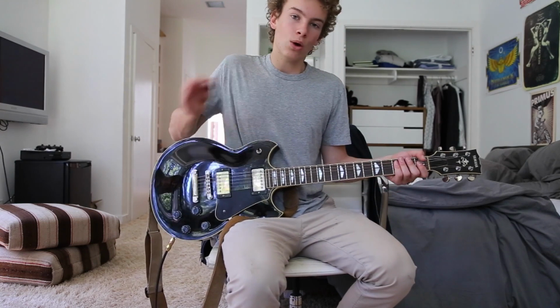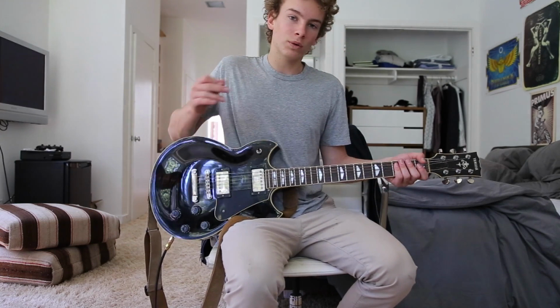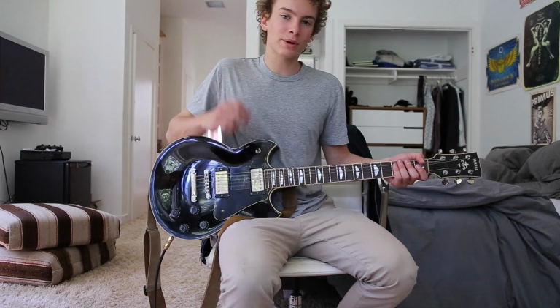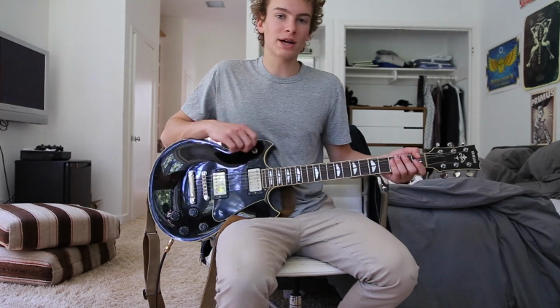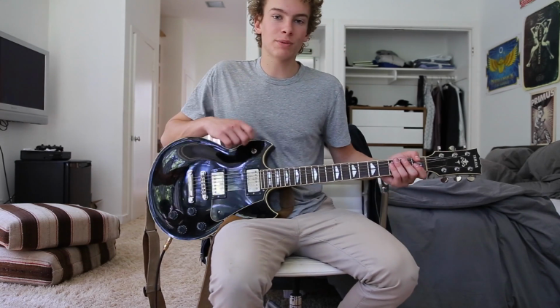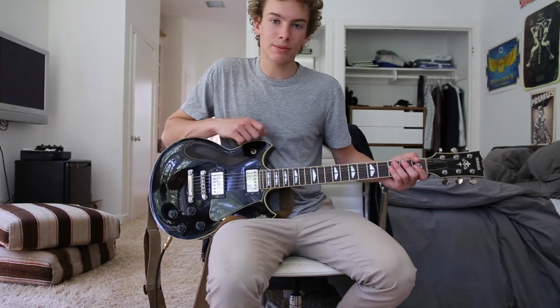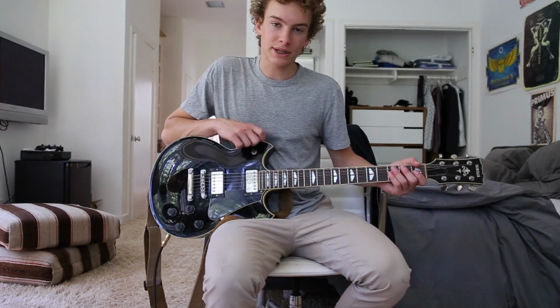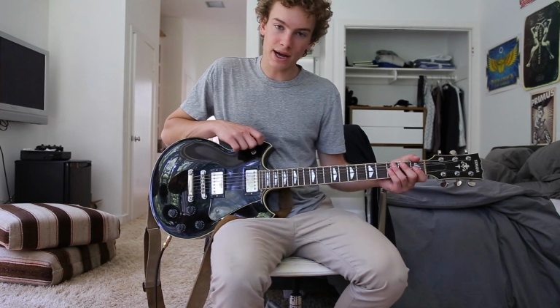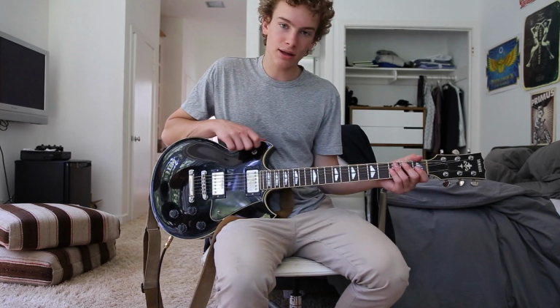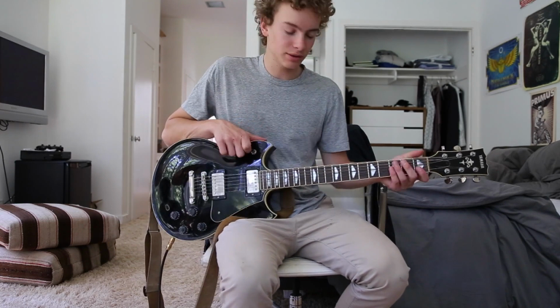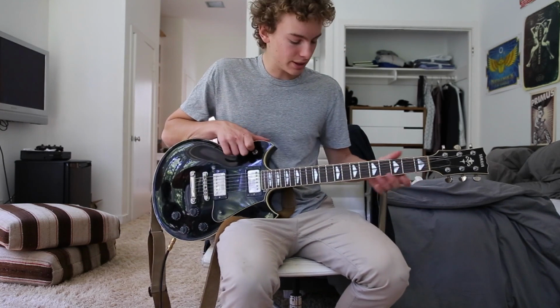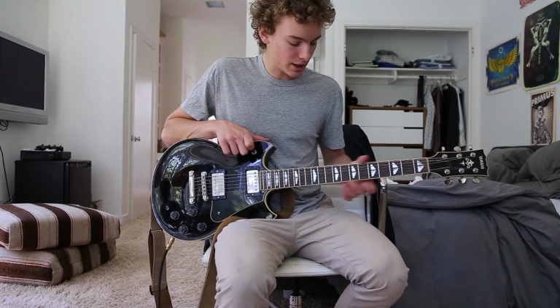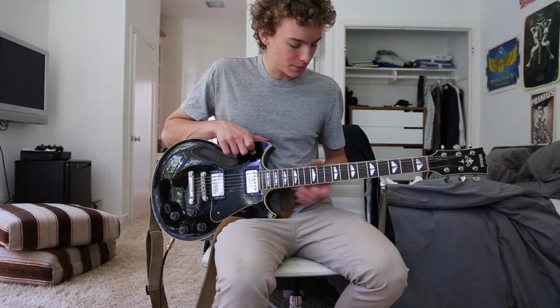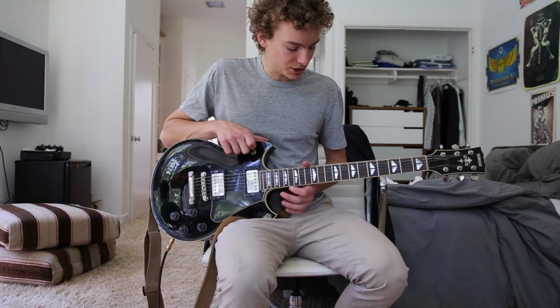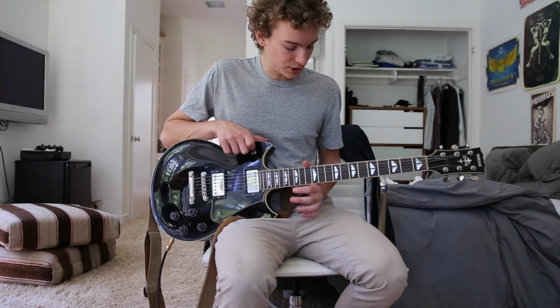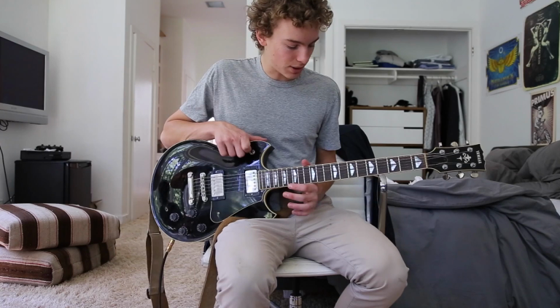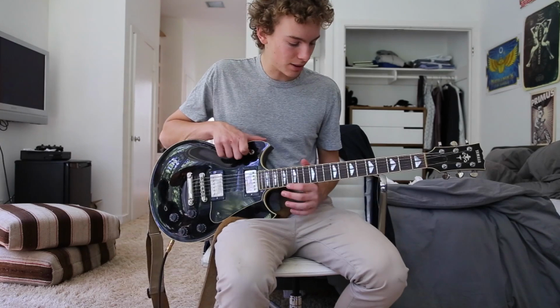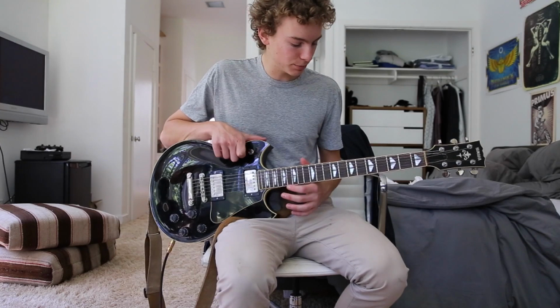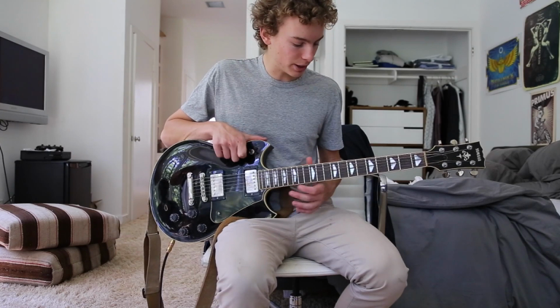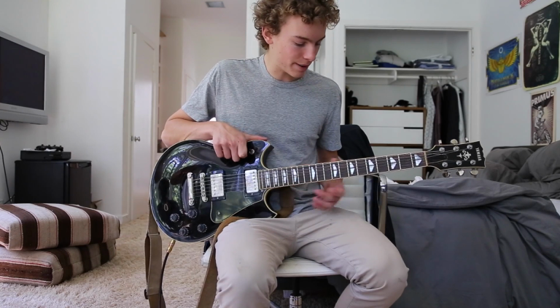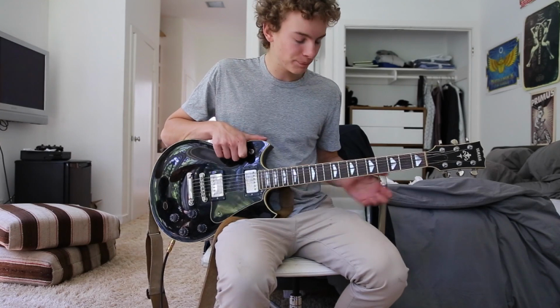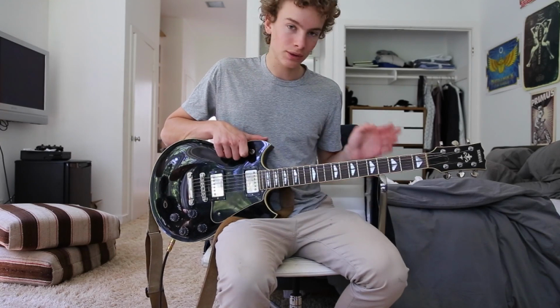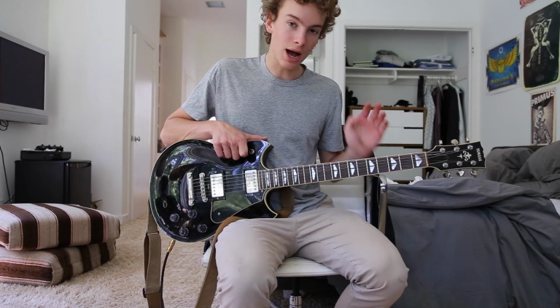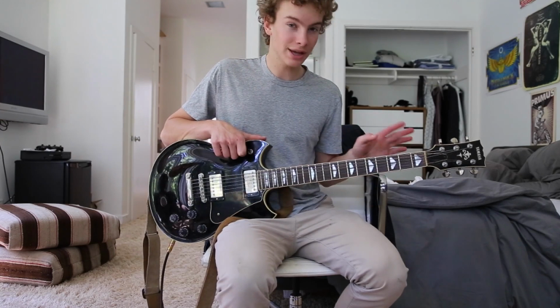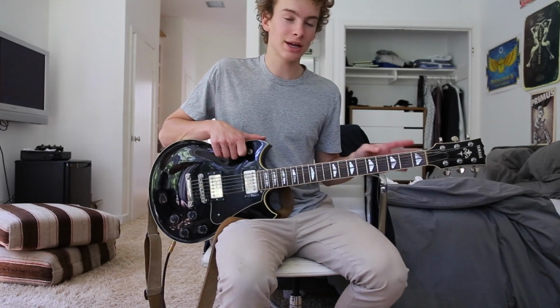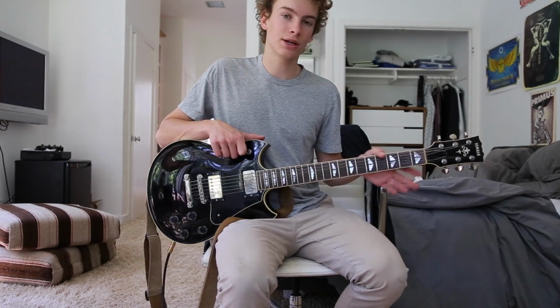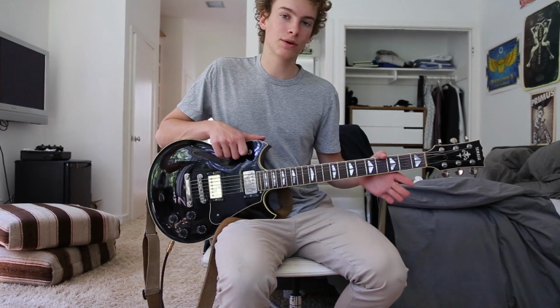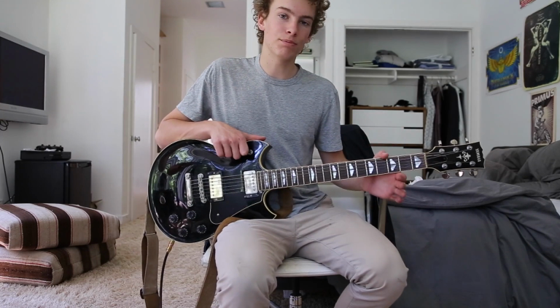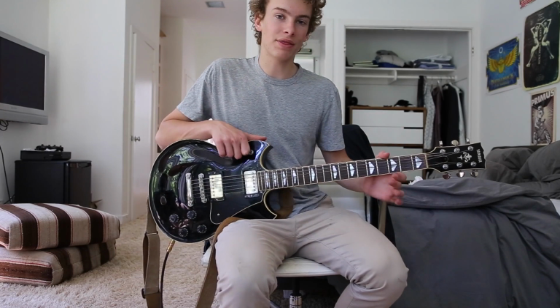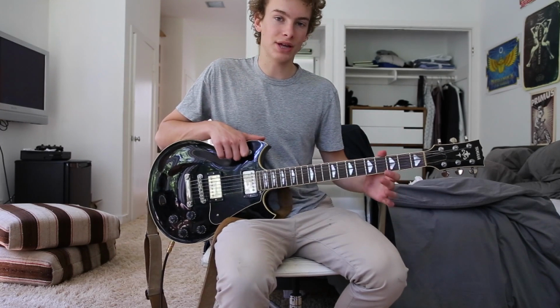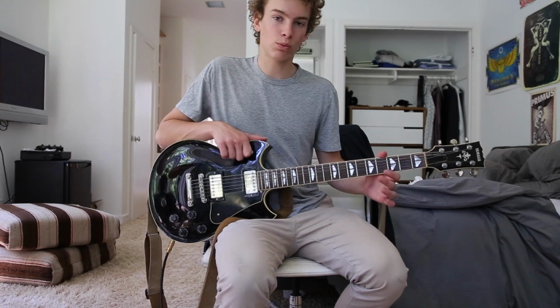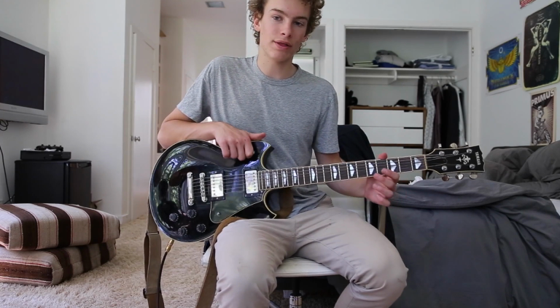What's up guys, my name is Cal and today I'm going to be teaching you how to play I Can't Hear You by the Dead Weather.